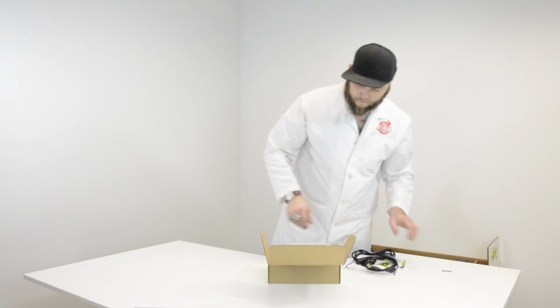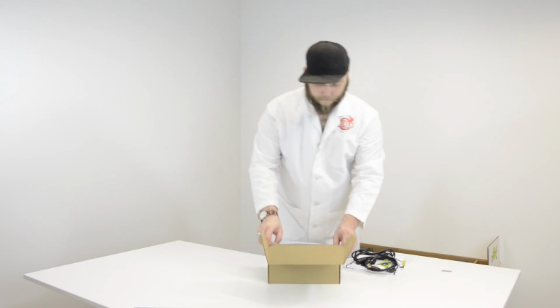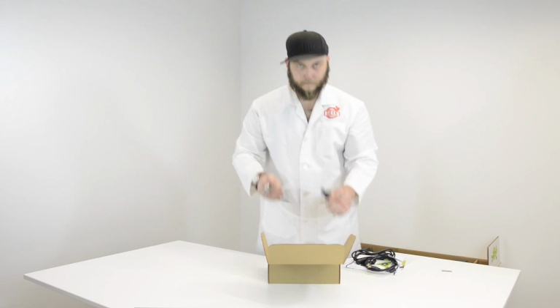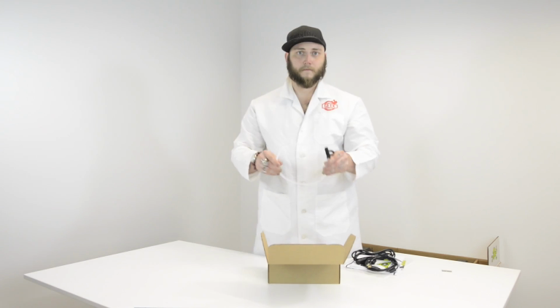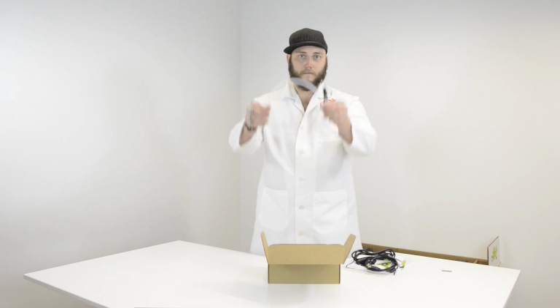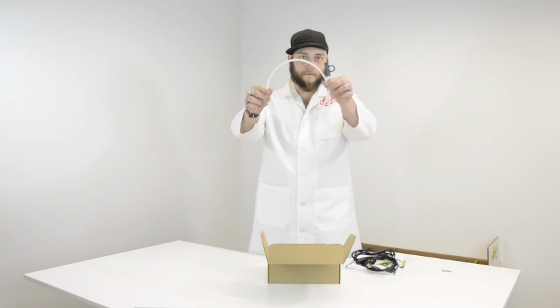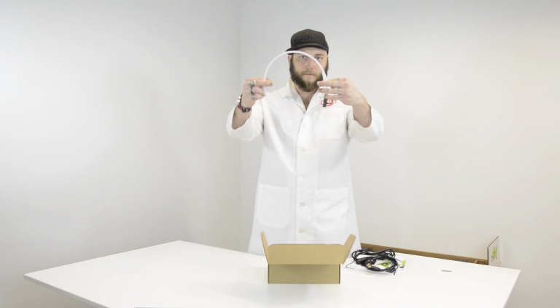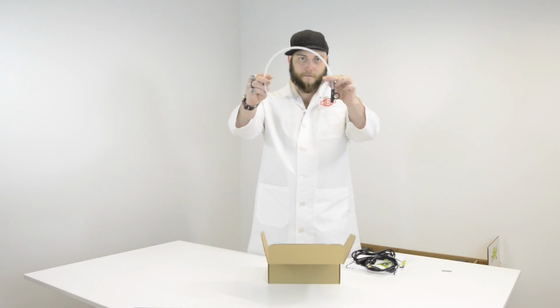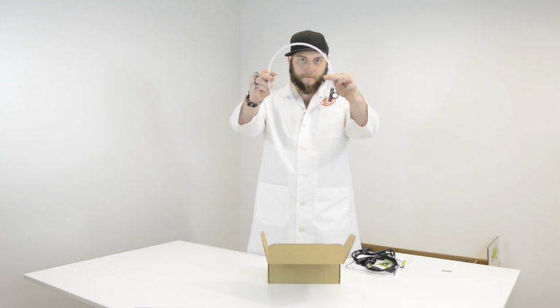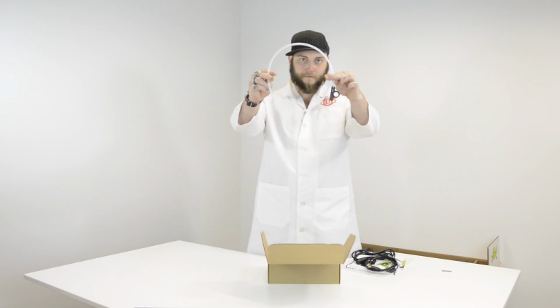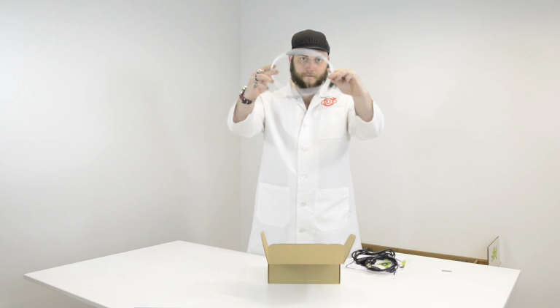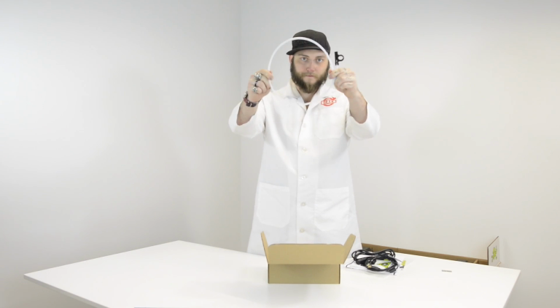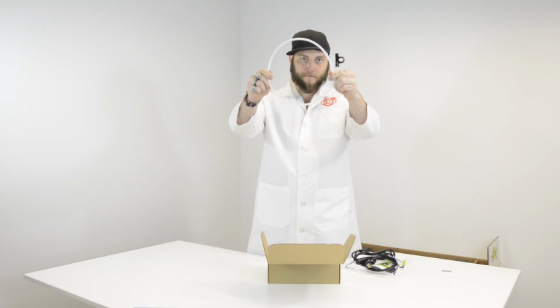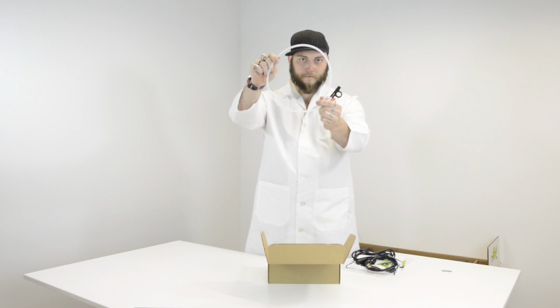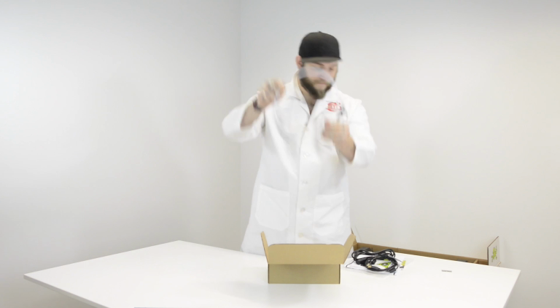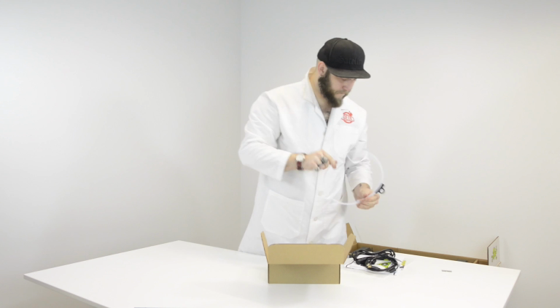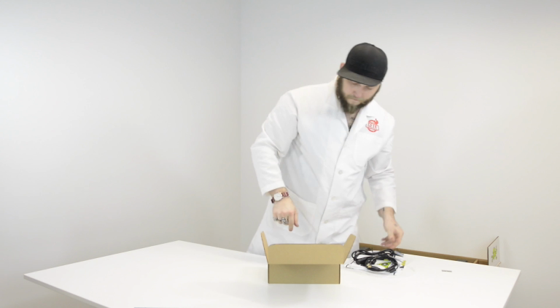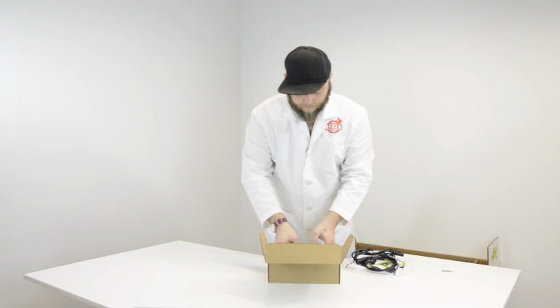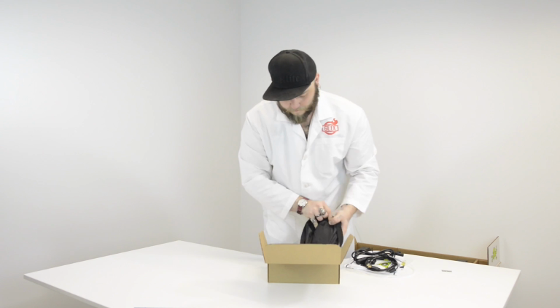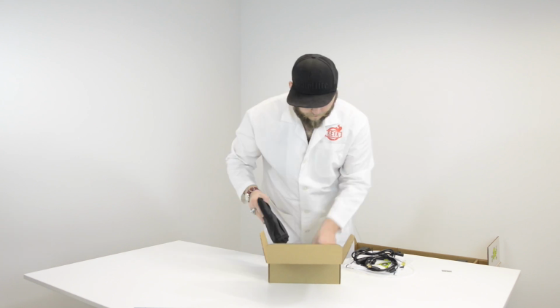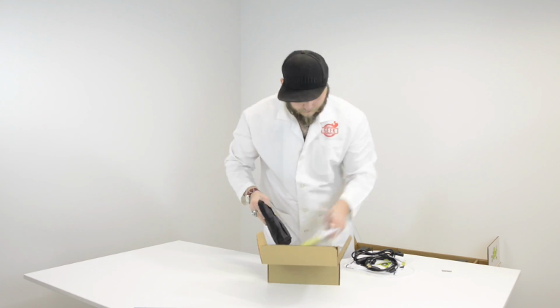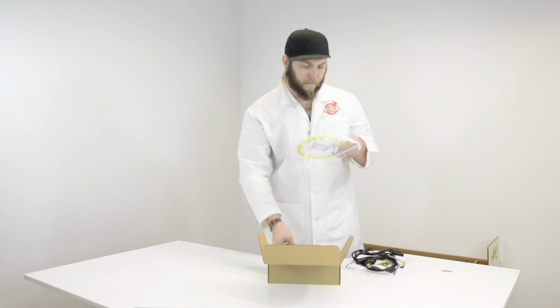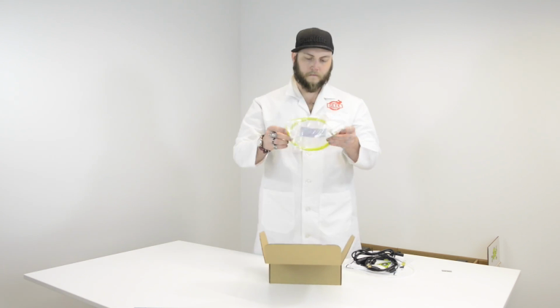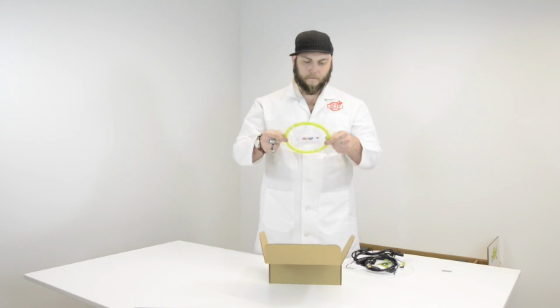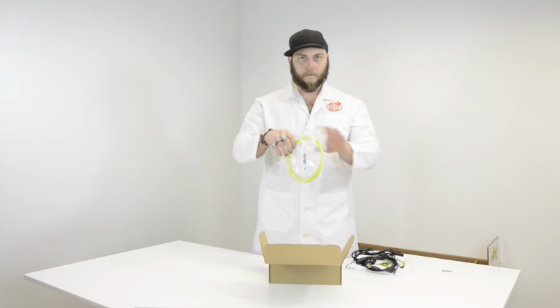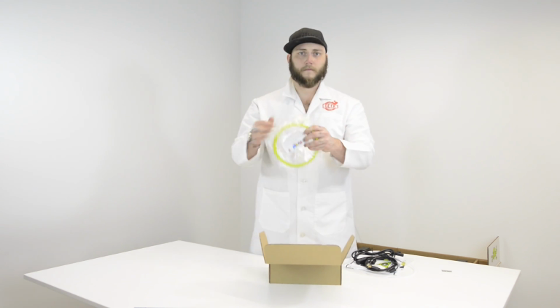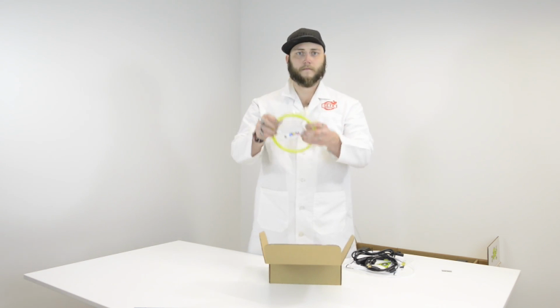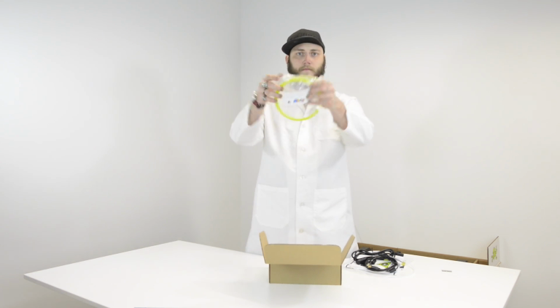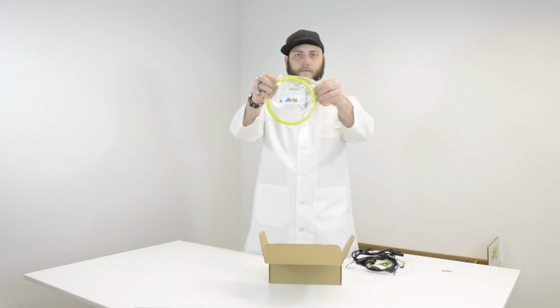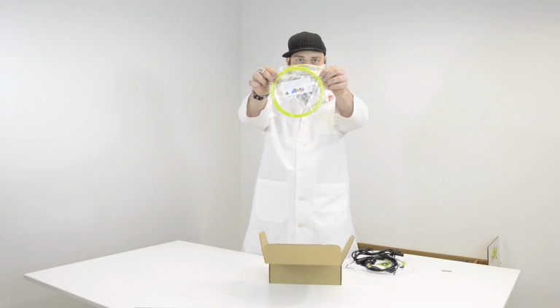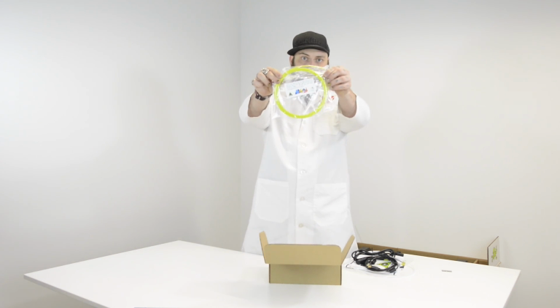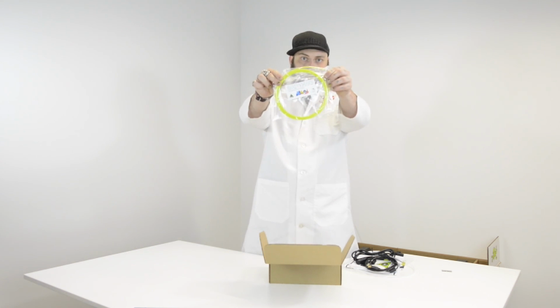That of course is the filament guide, which guides the filament to the print head, and of course some sample filament.